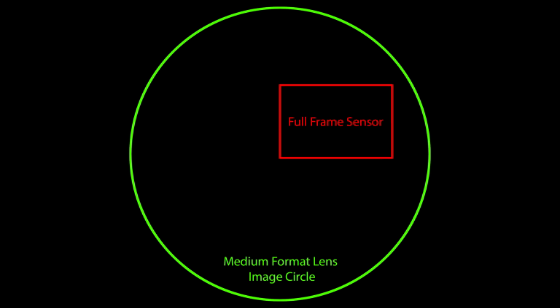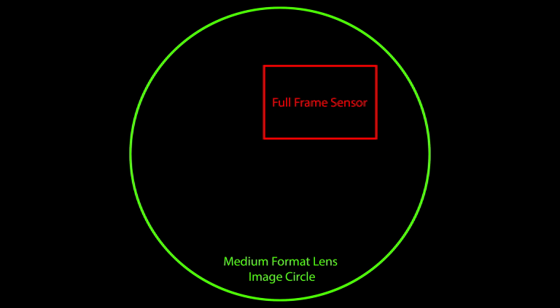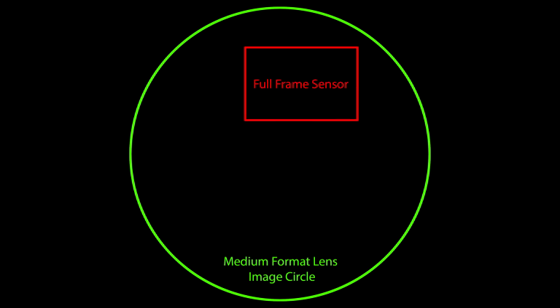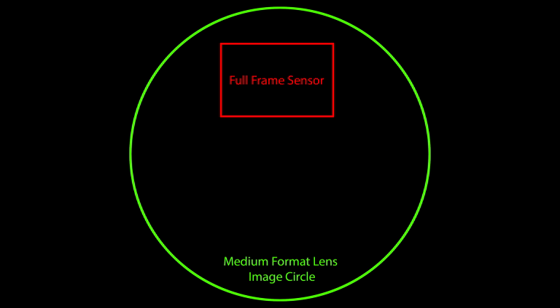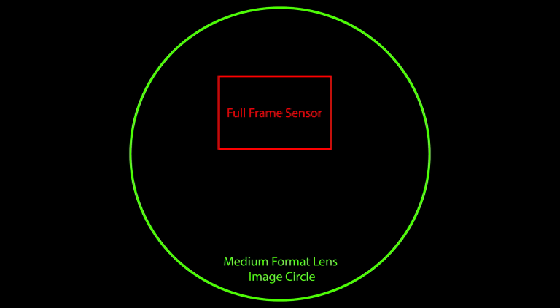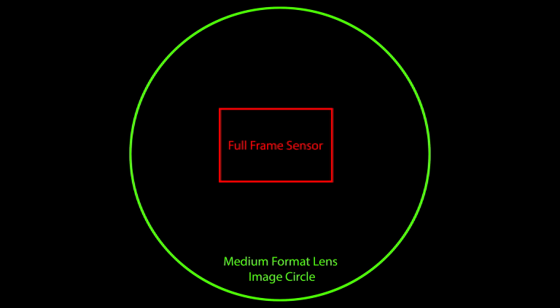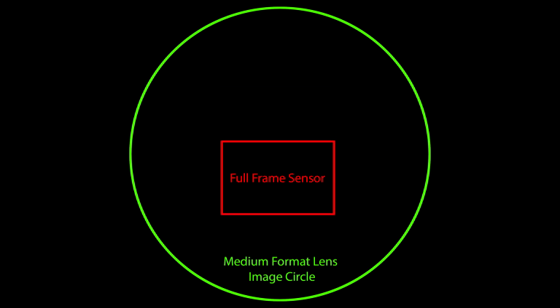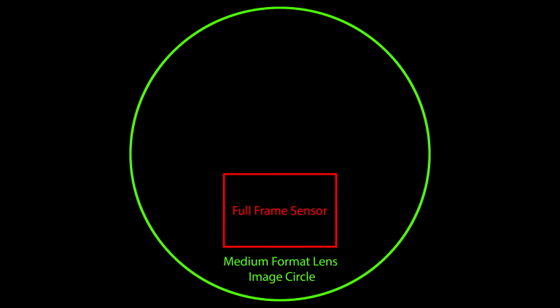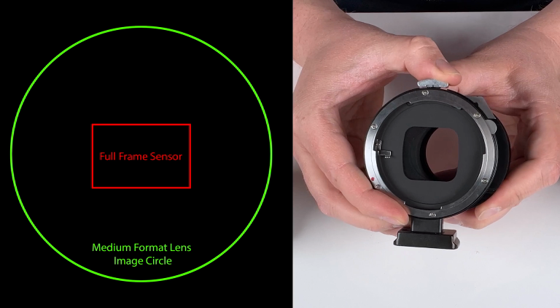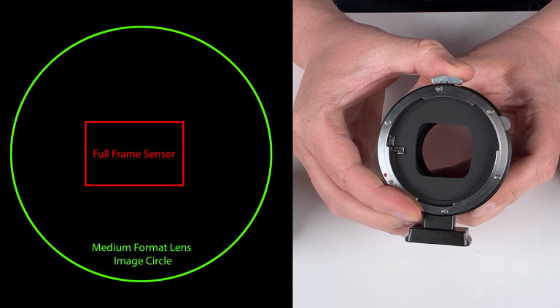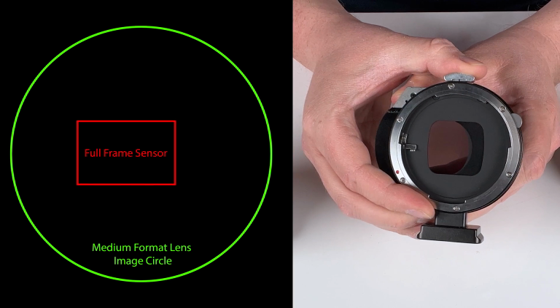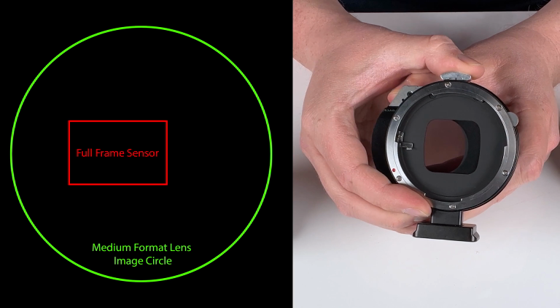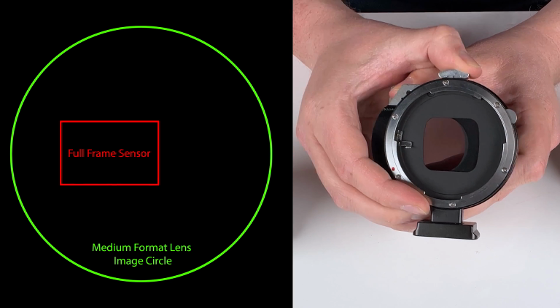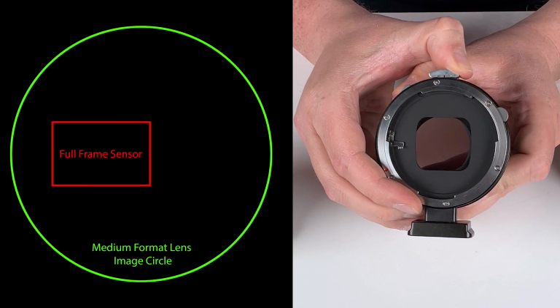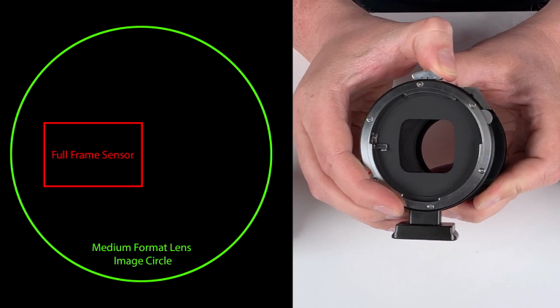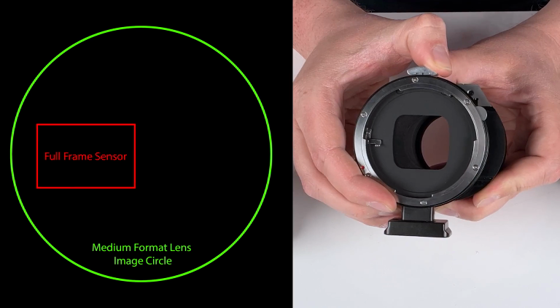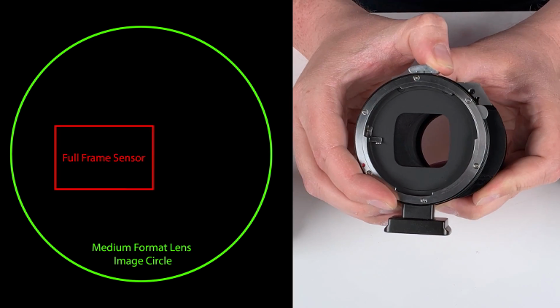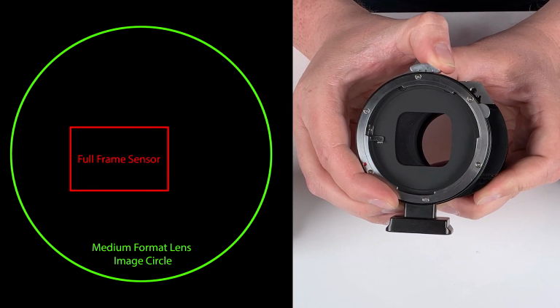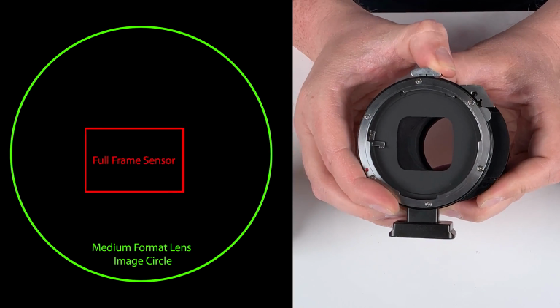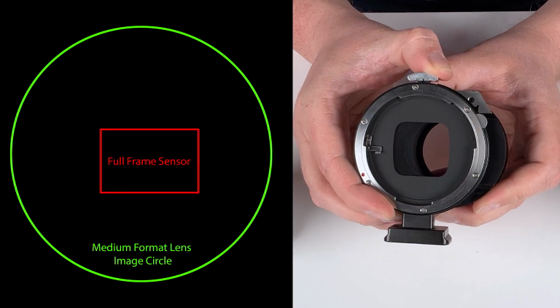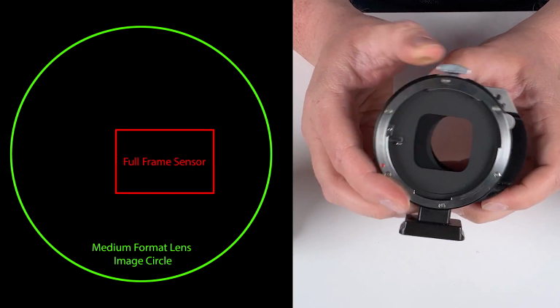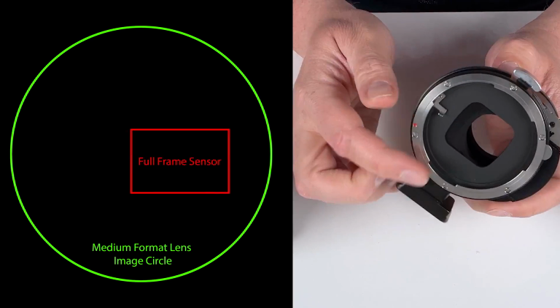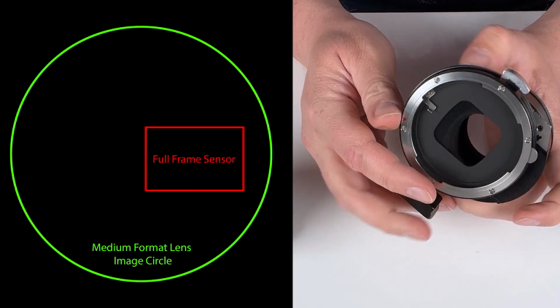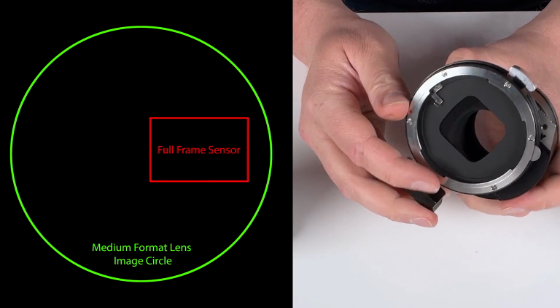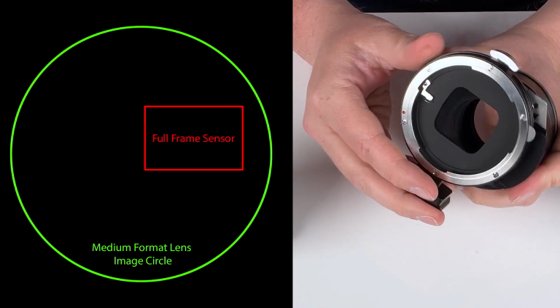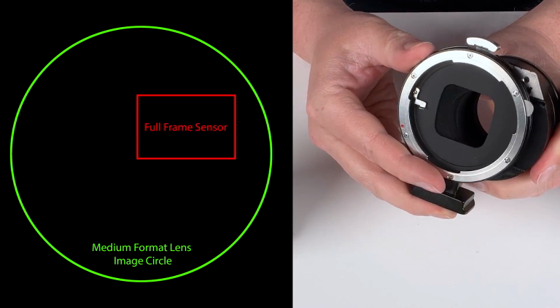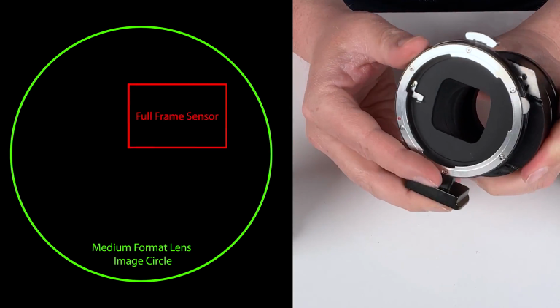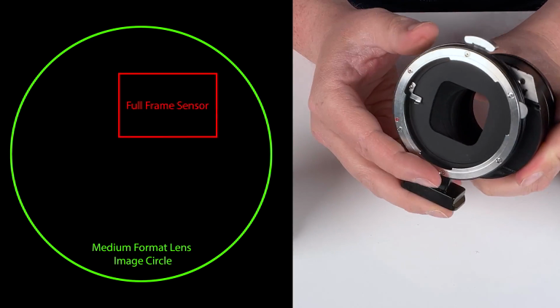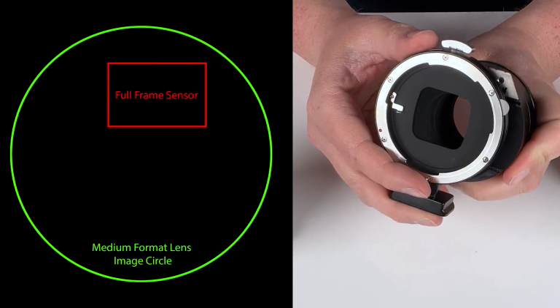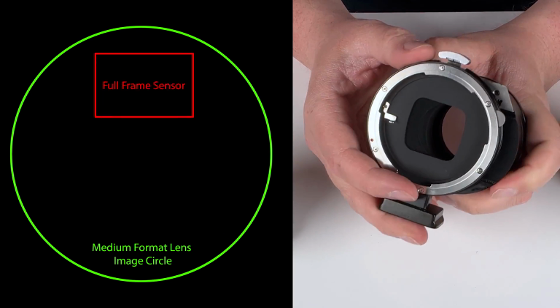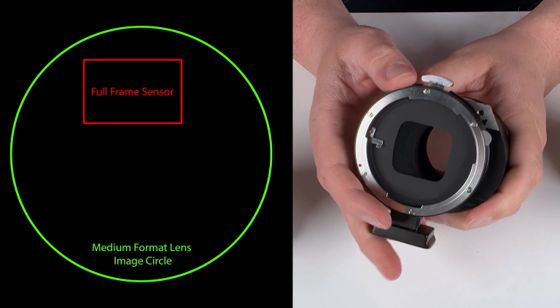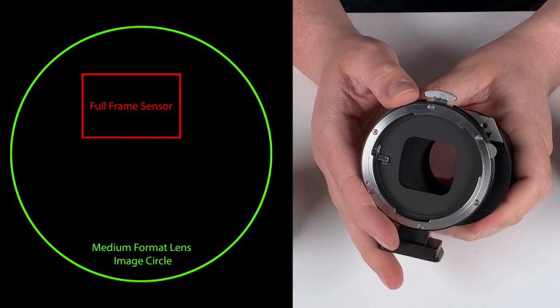That's why we're able to shift left, right, and shift up and down — we can rotate and shift in multiple directions with this medium format lens on a full frame digital camera because we've got that extra image circle real estate.